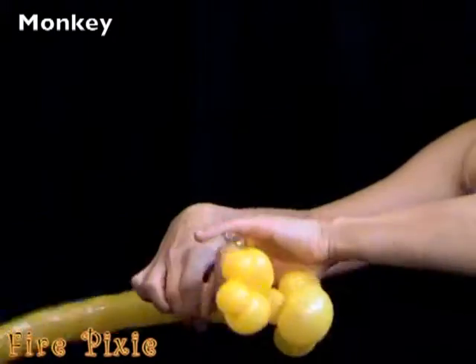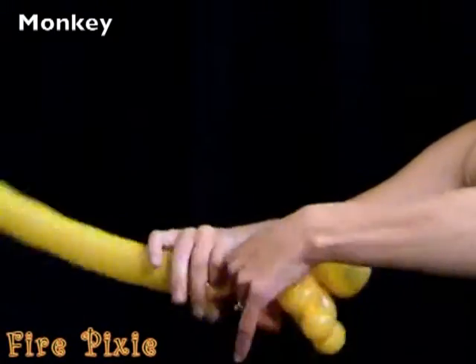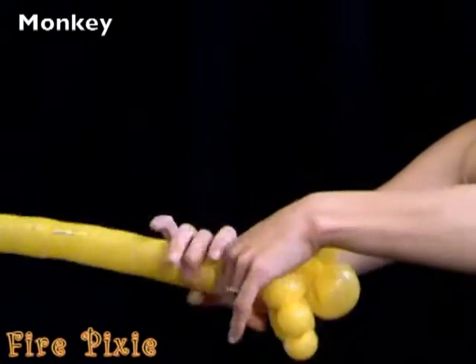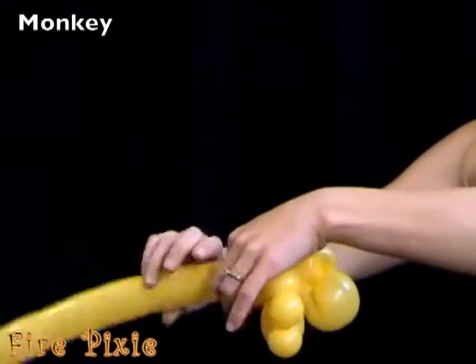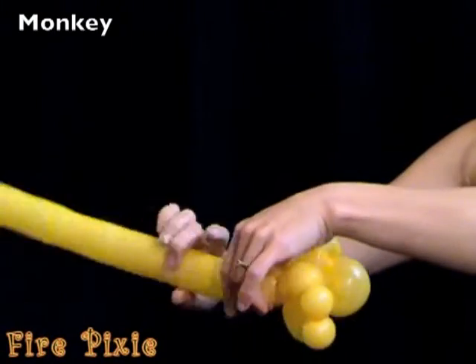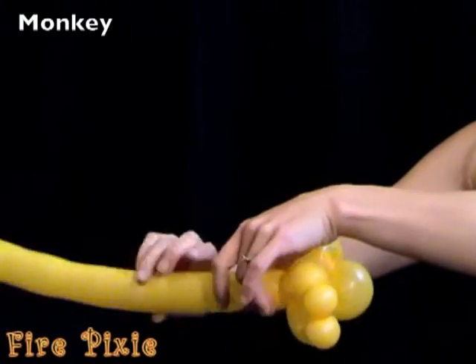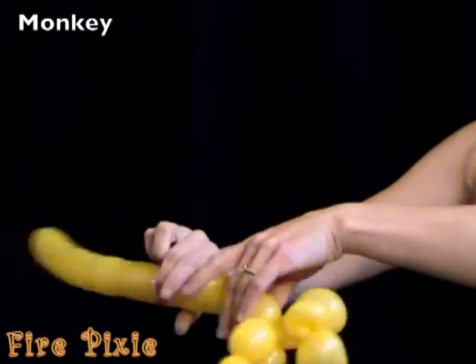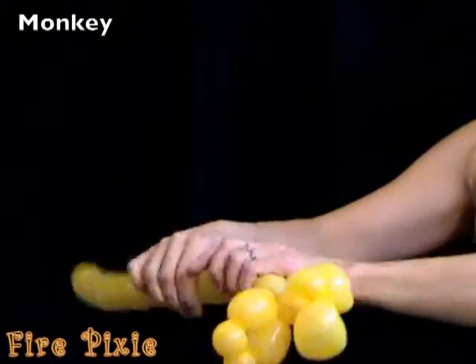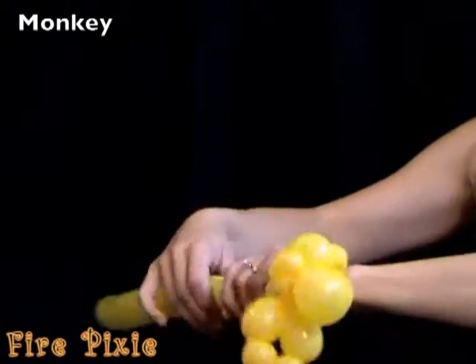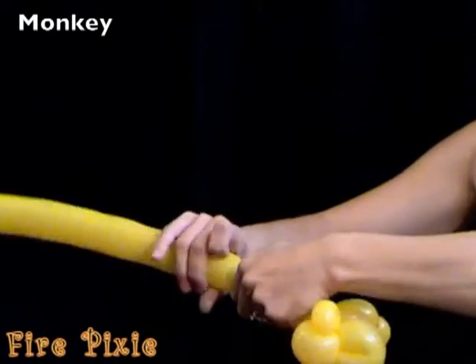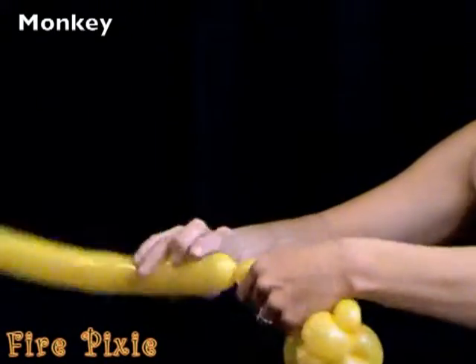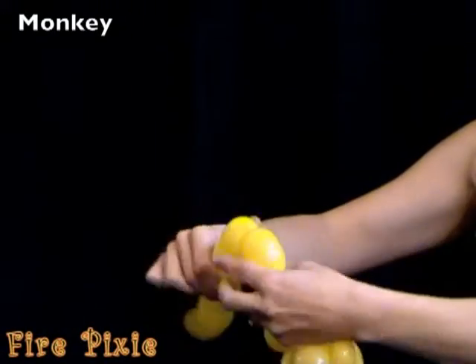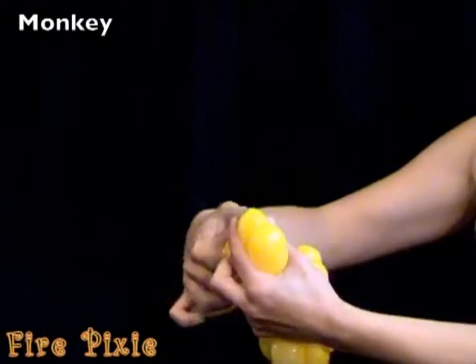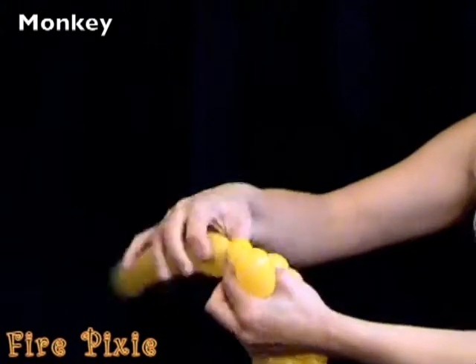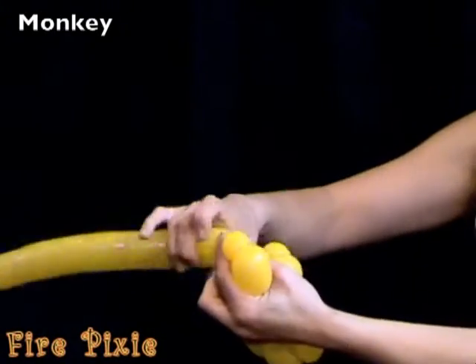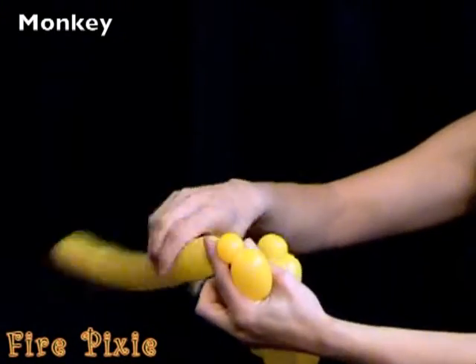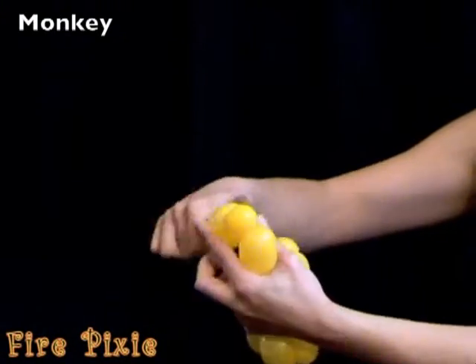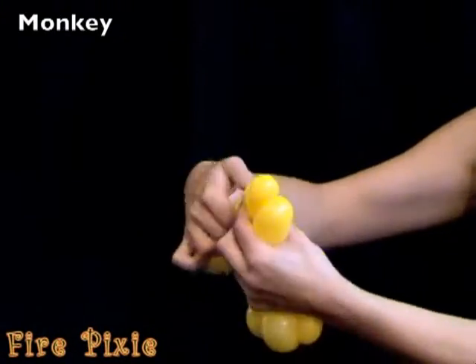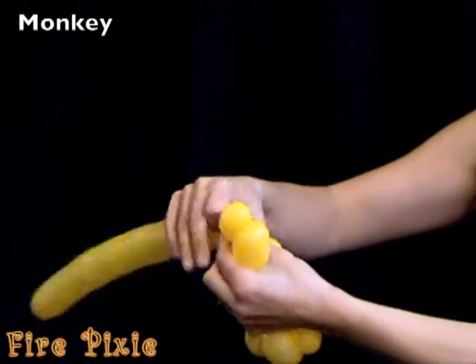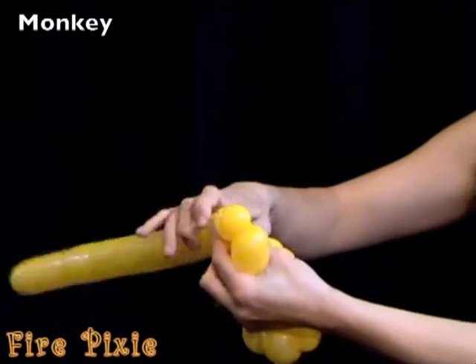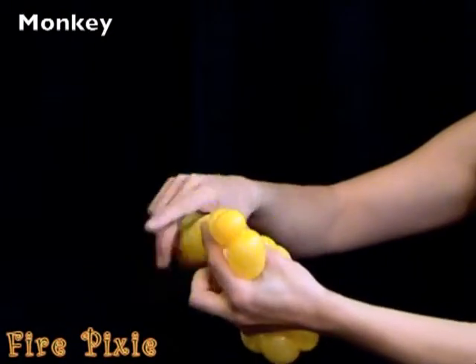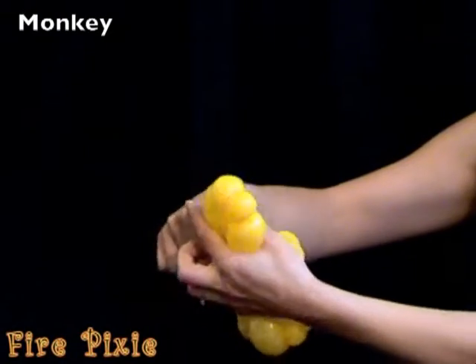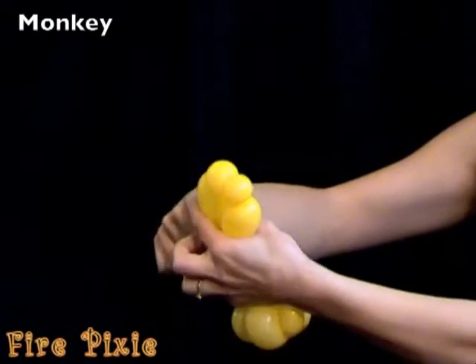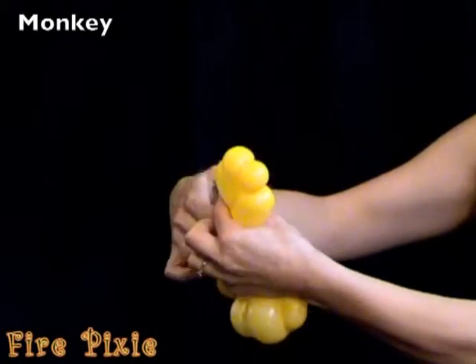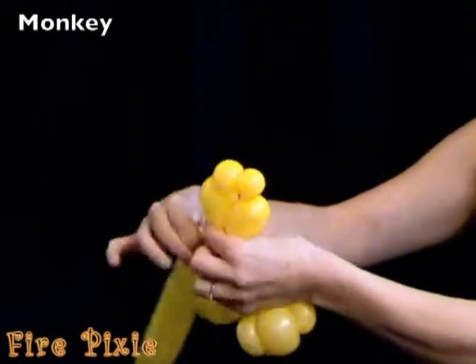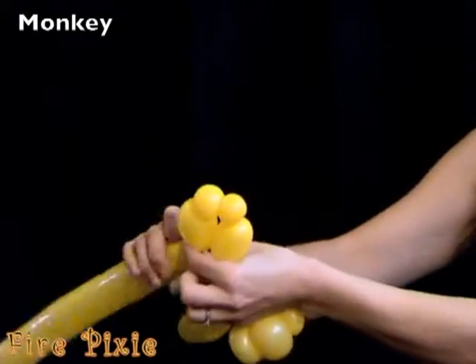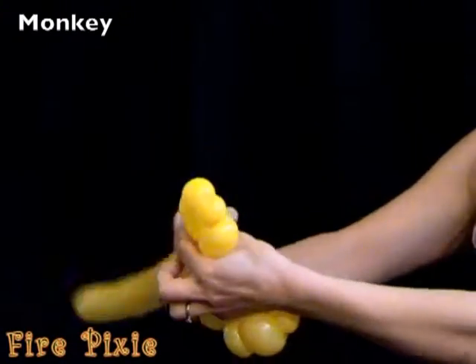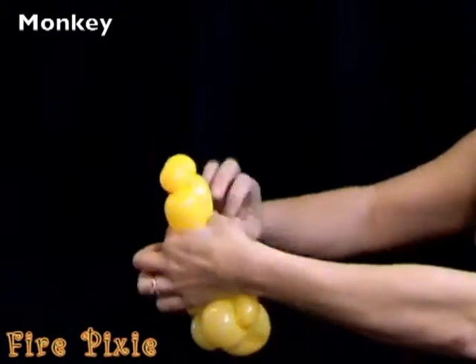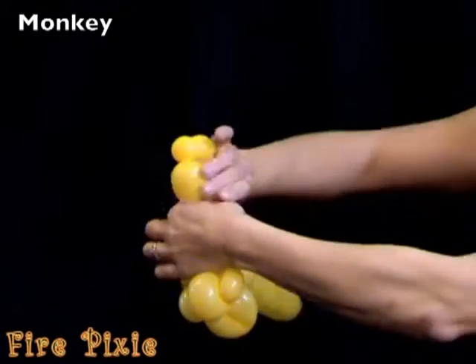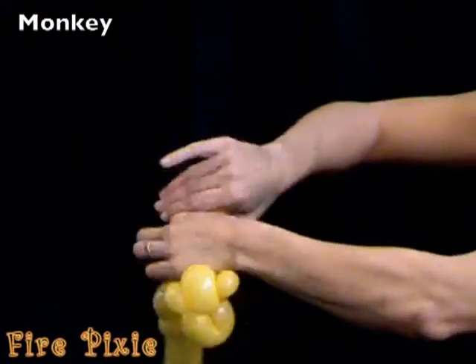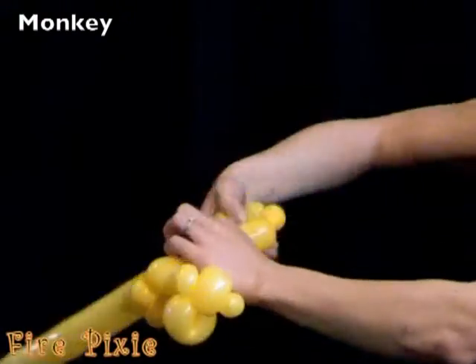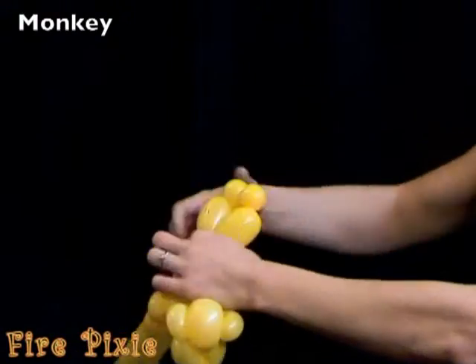Make a little body. And then repeat the pattern for the front legs or the back legs.